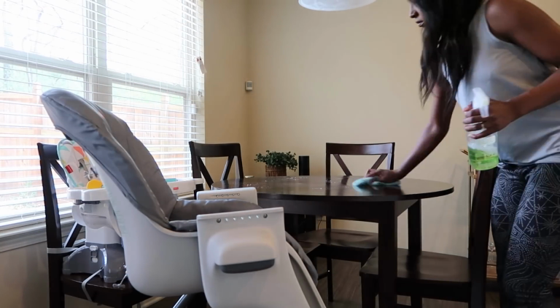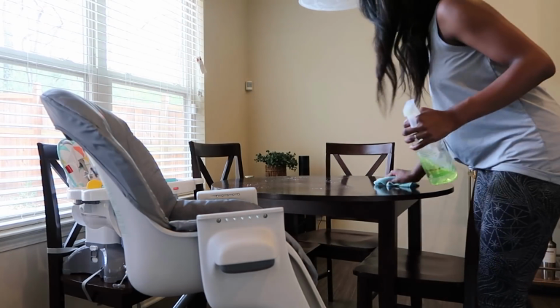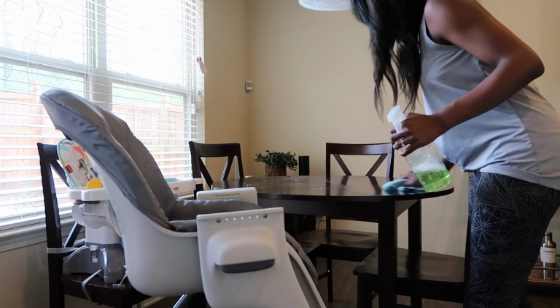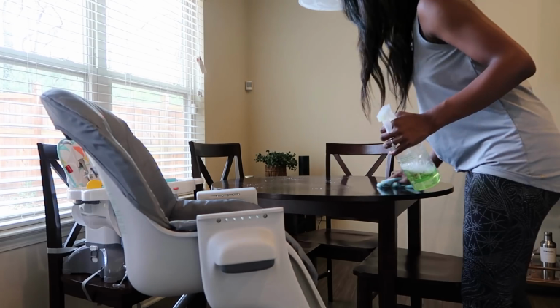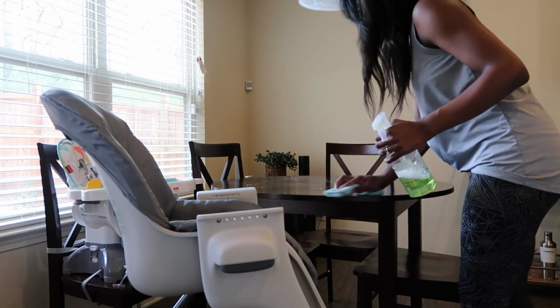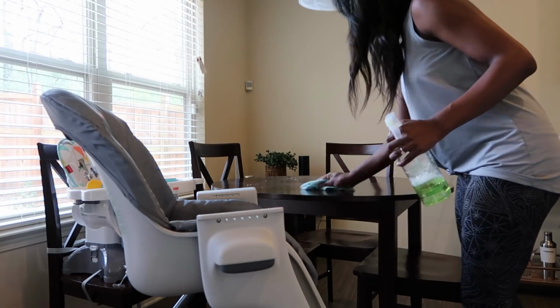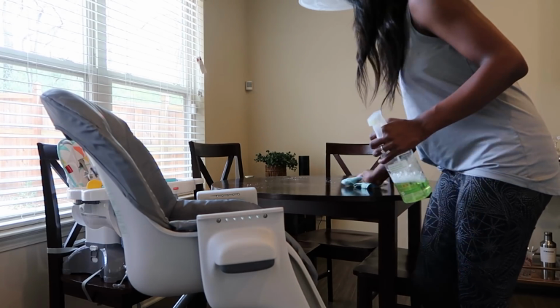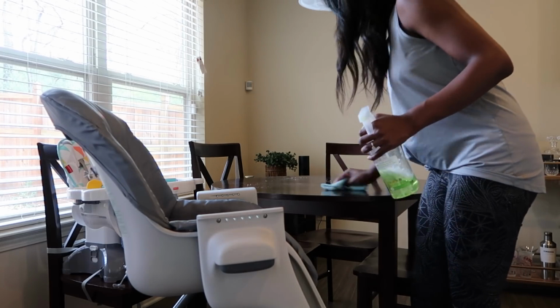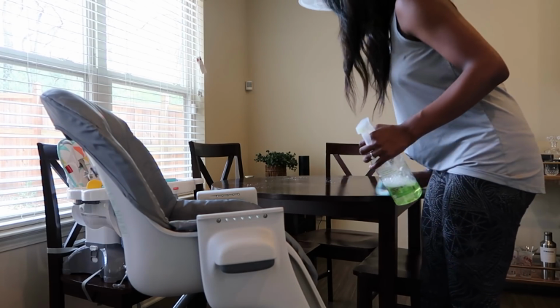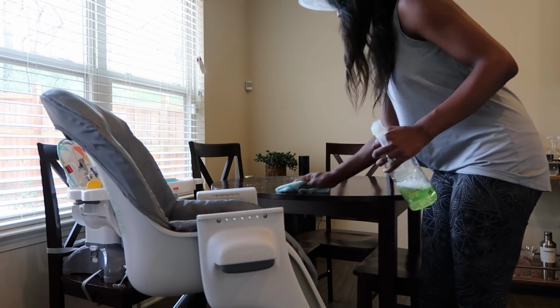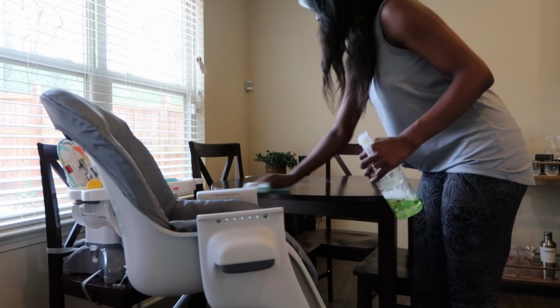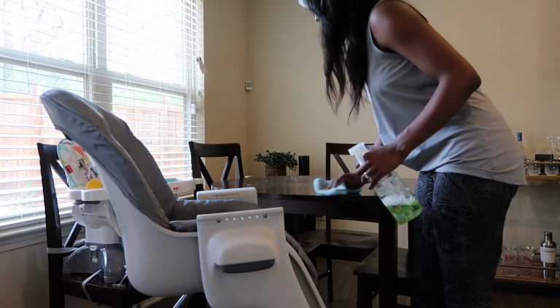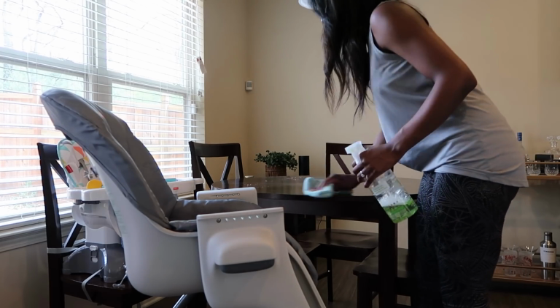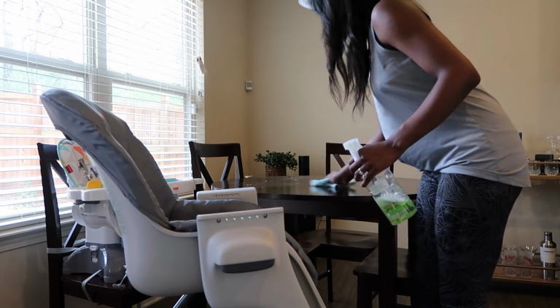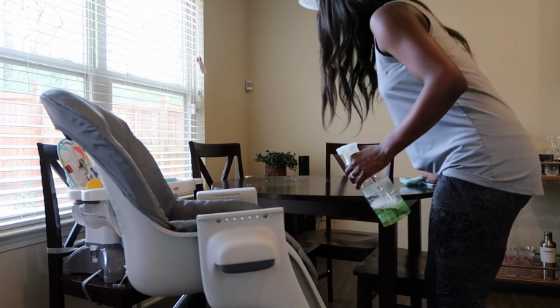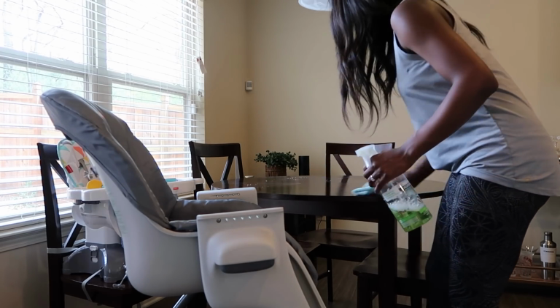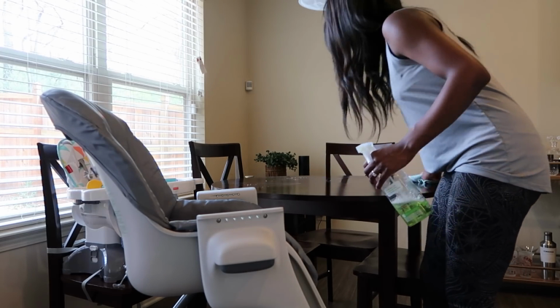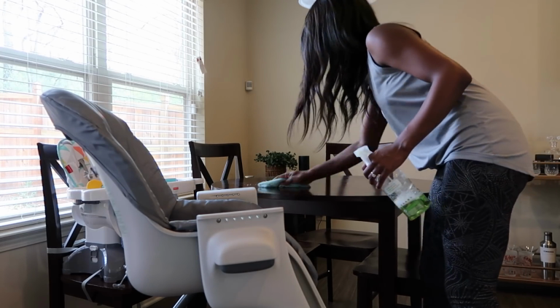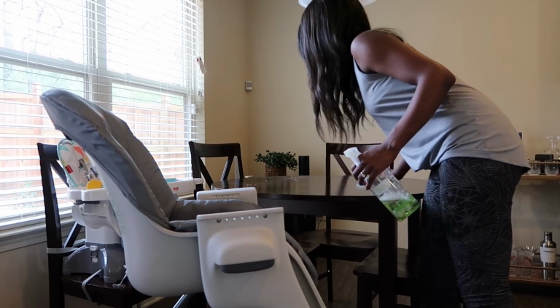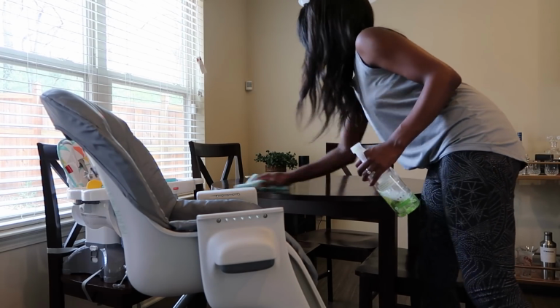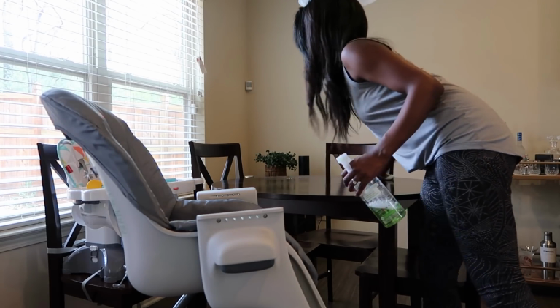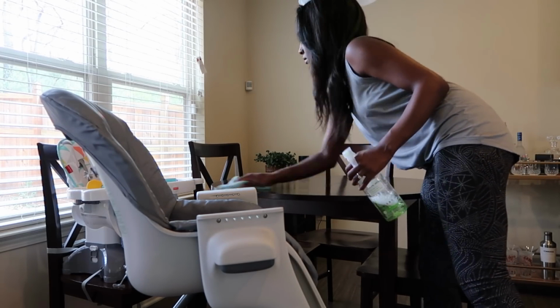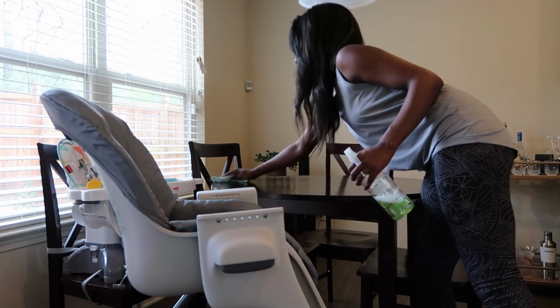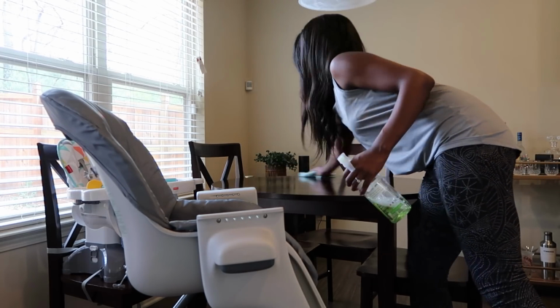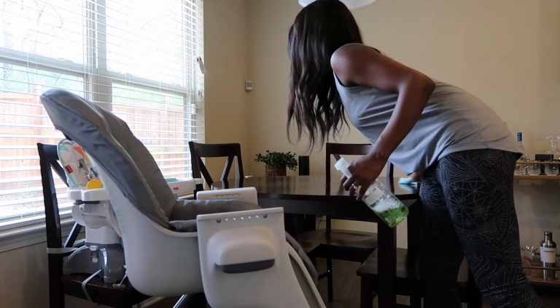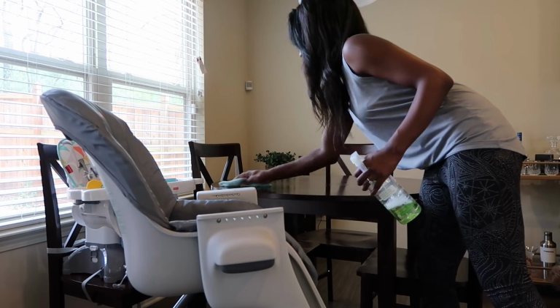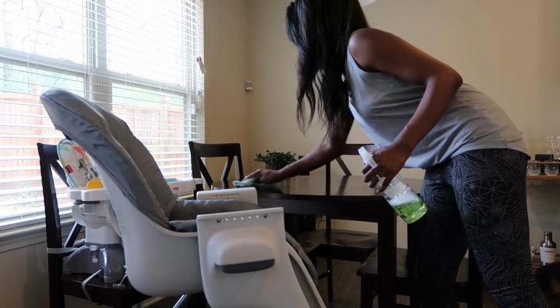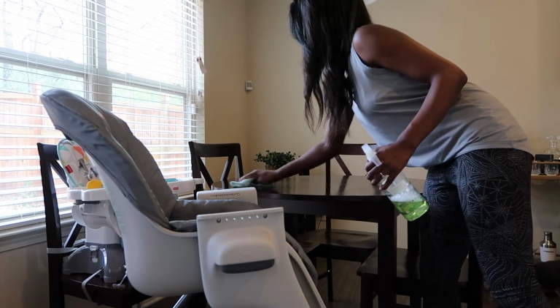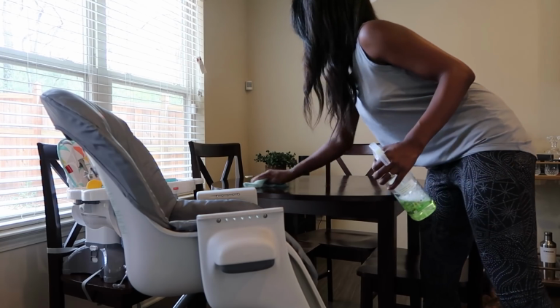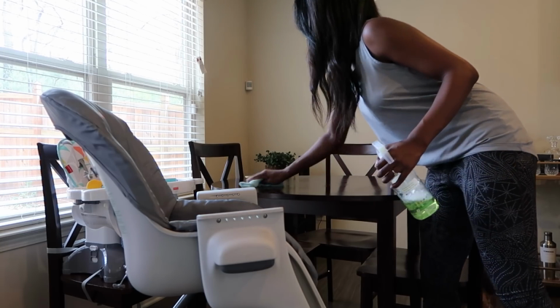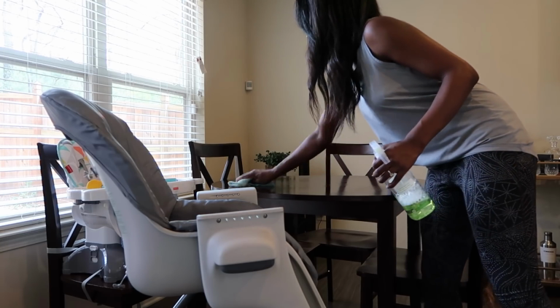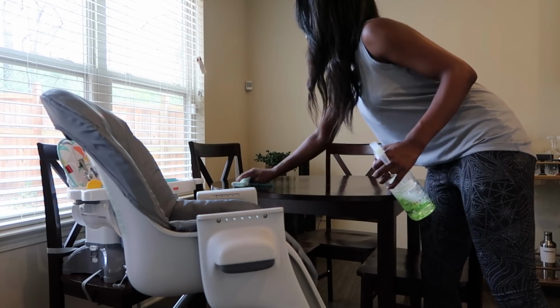For my kitchen table, I am using the Method All-Purpose Surface Cleaner in Lime and Sea Salt. I have also used this on my kitchen island as well.